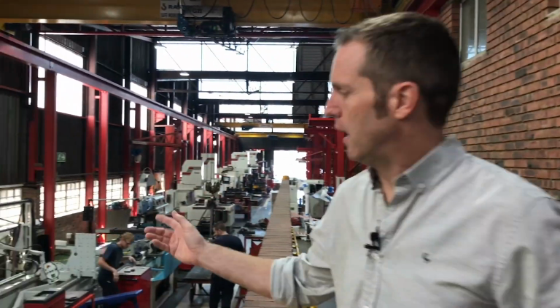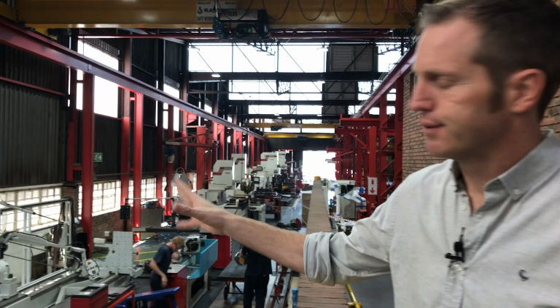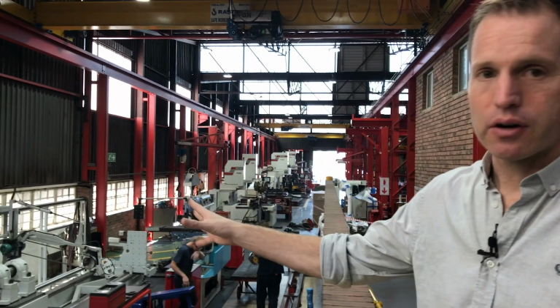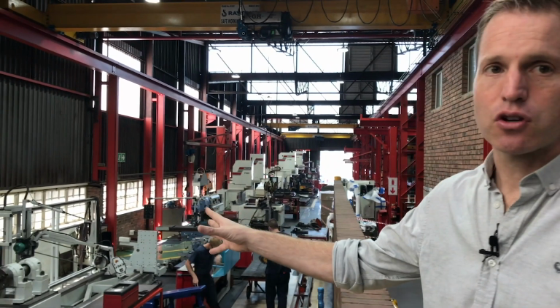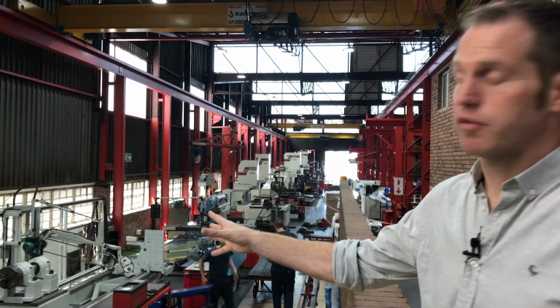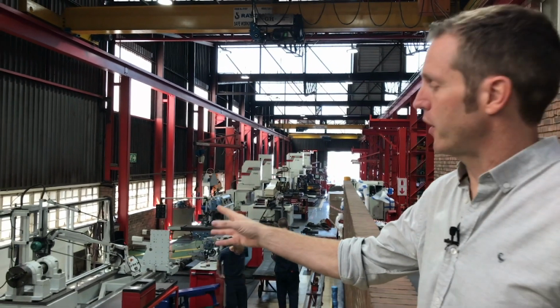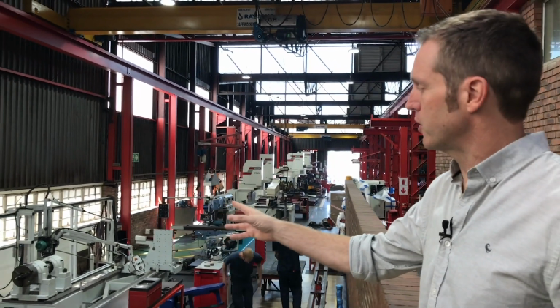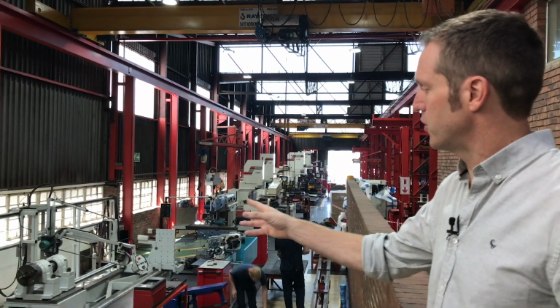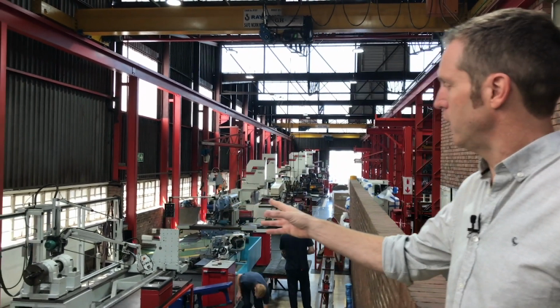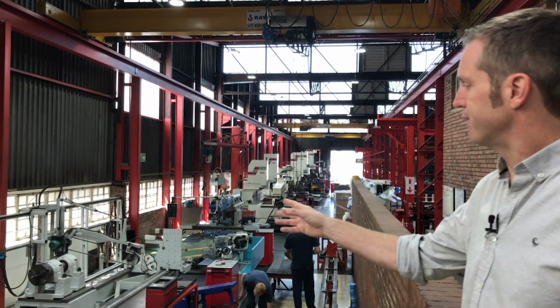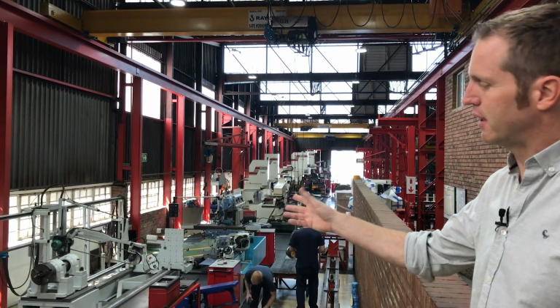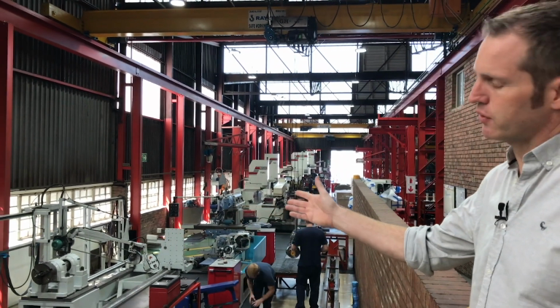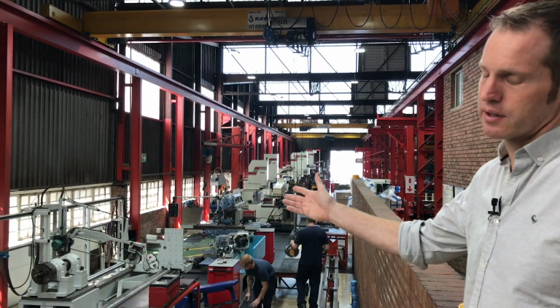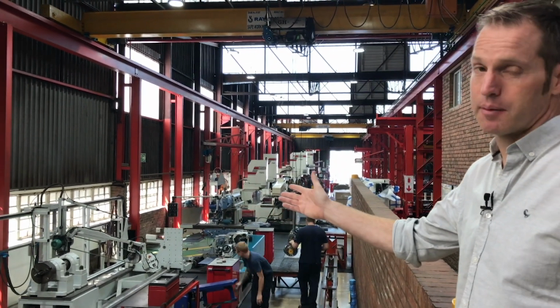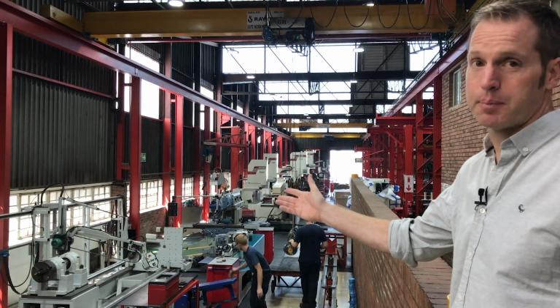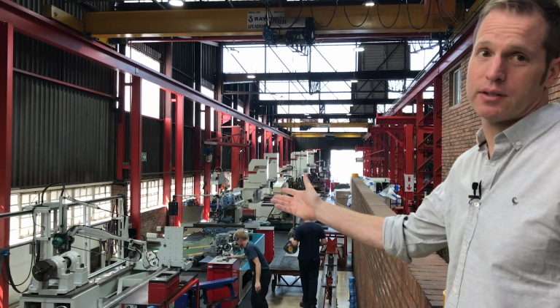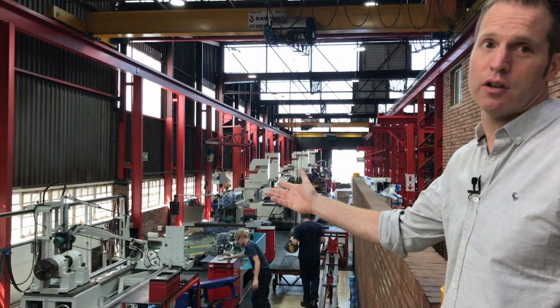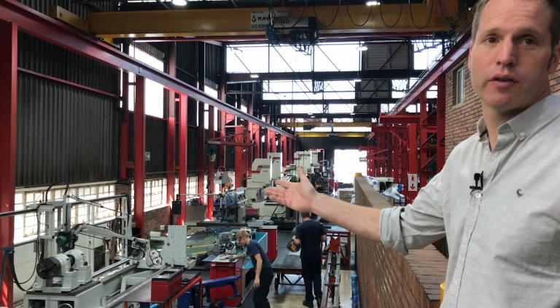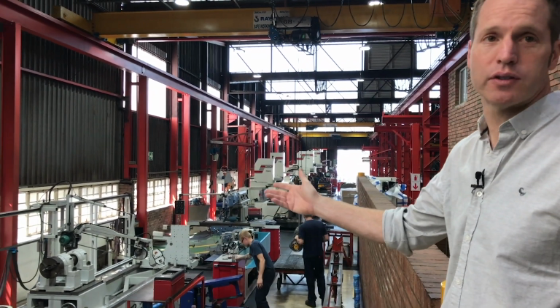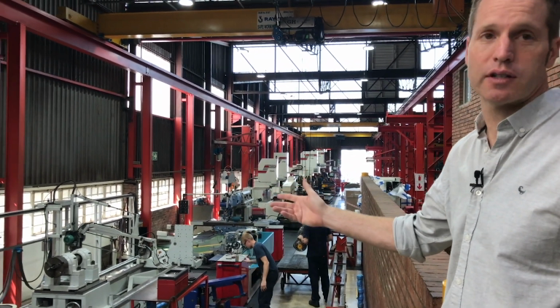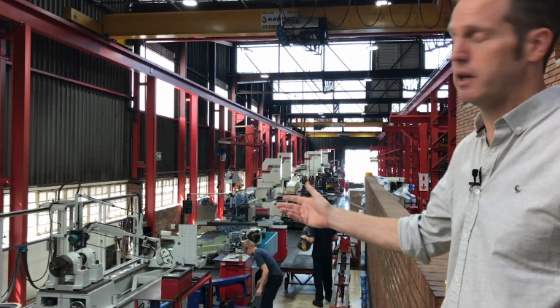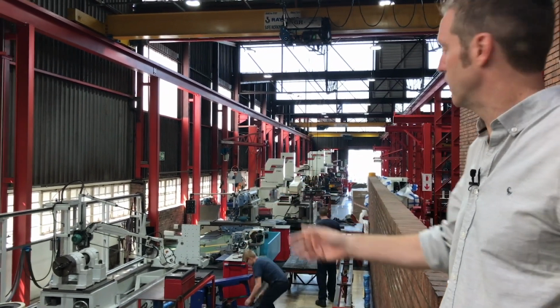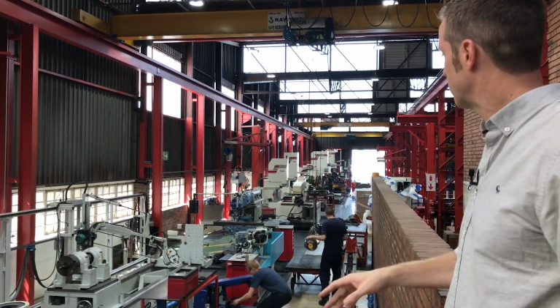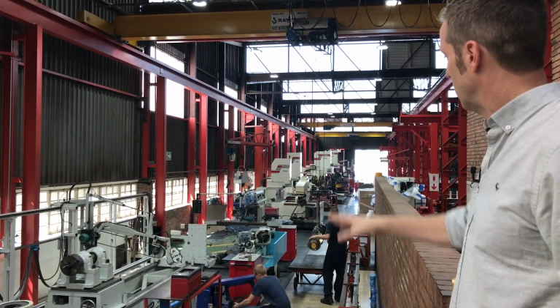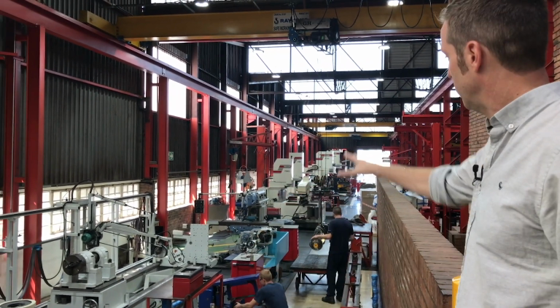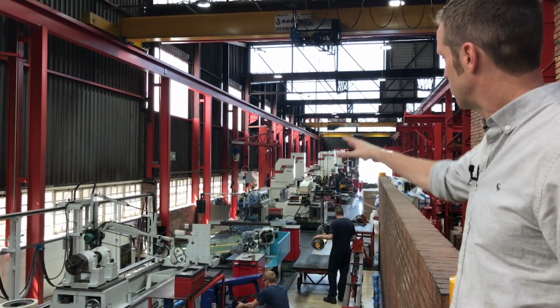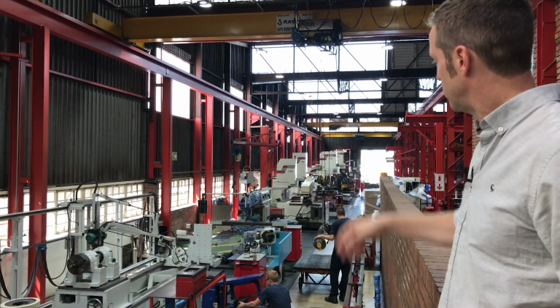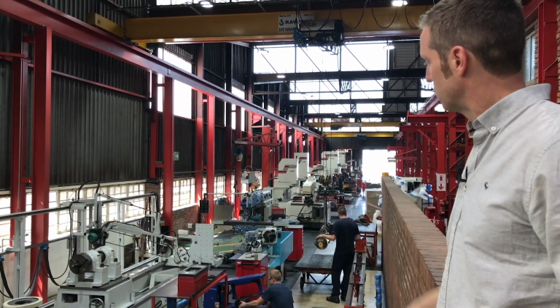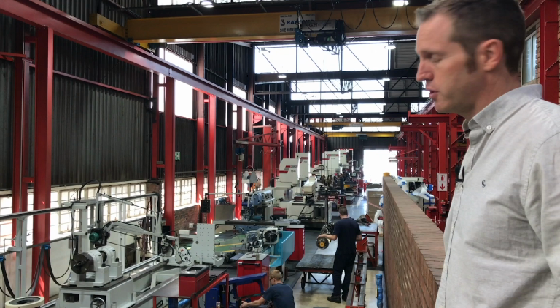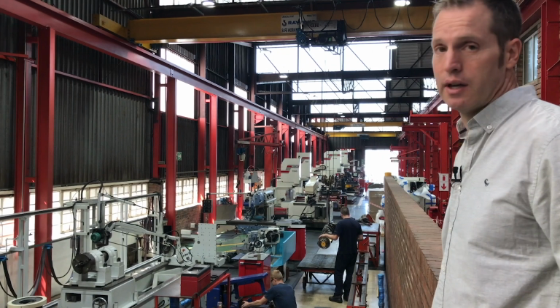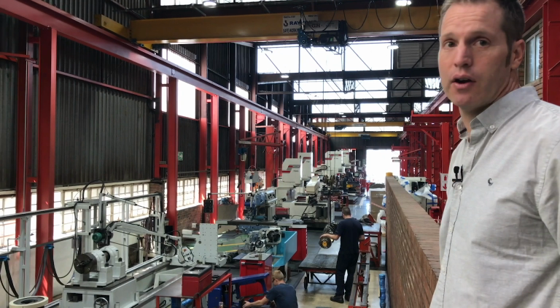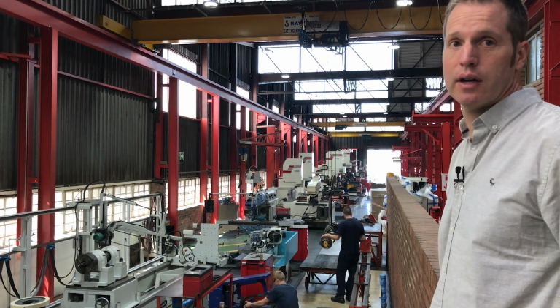This is our crankshaft polishing machine, which gives us a capacity of over six meters, and then some general machining area.